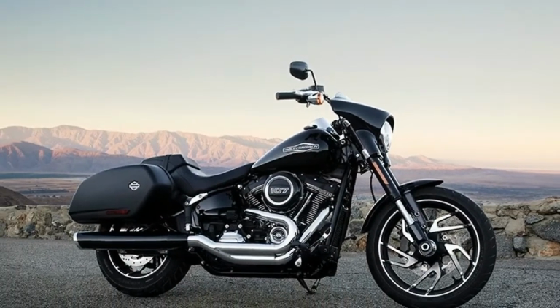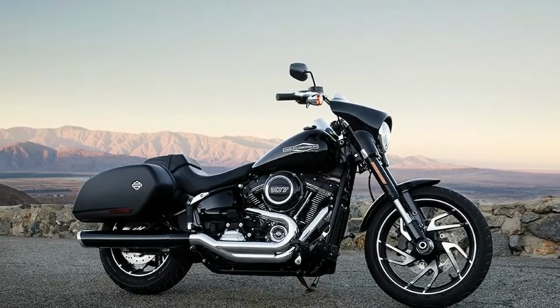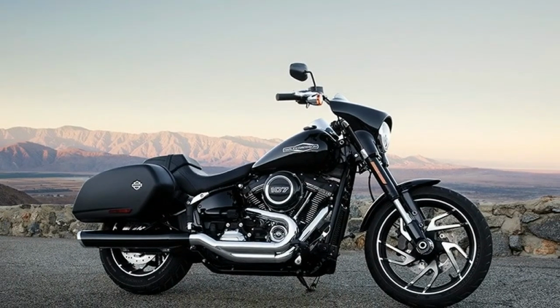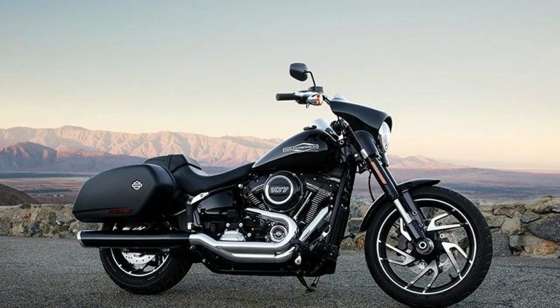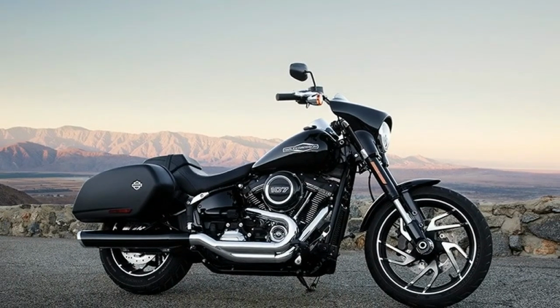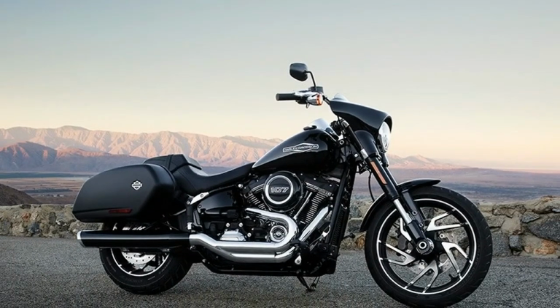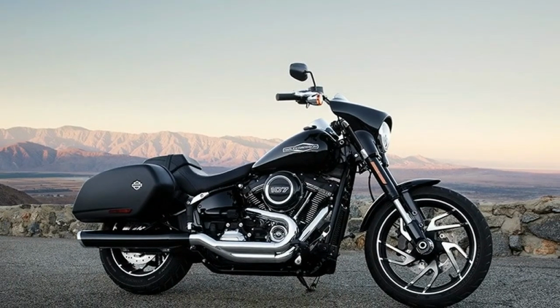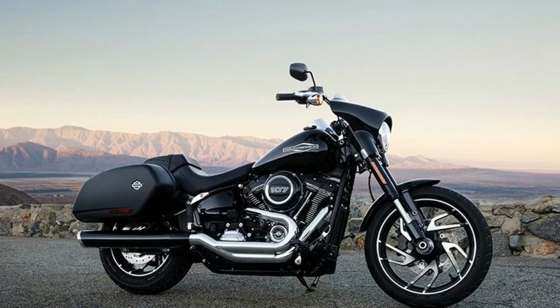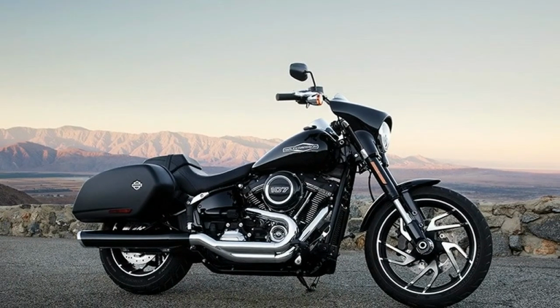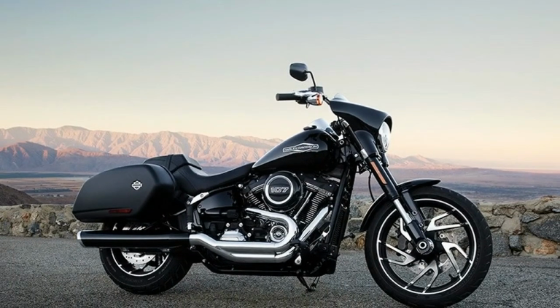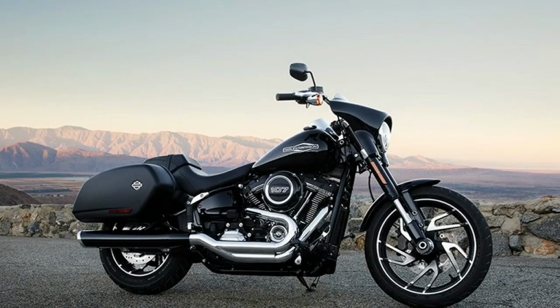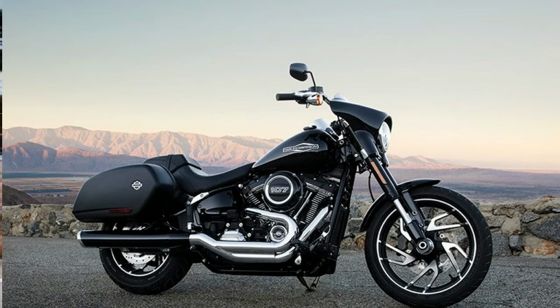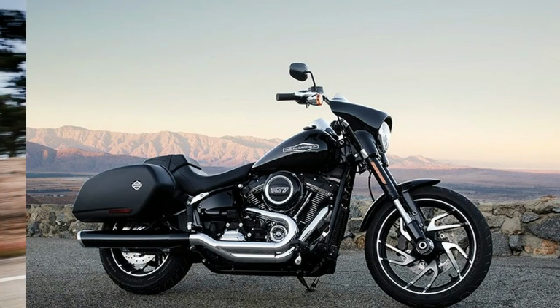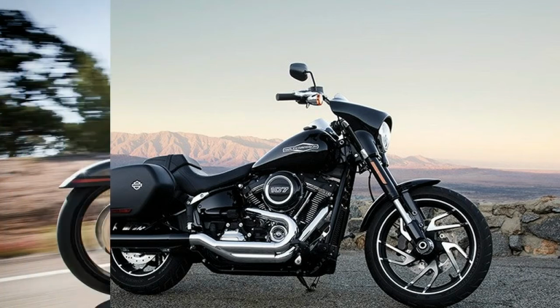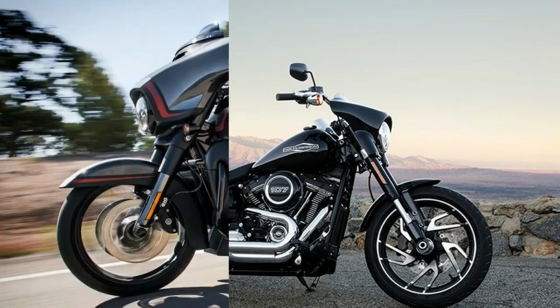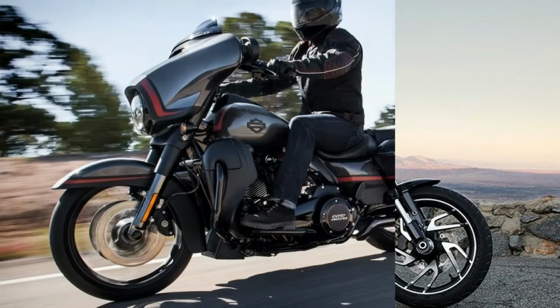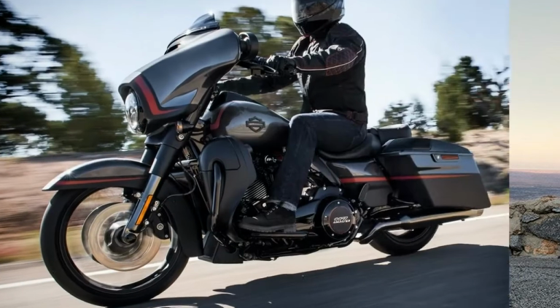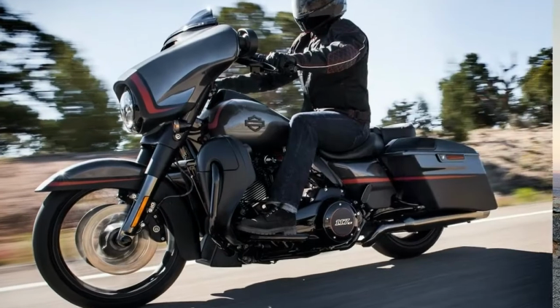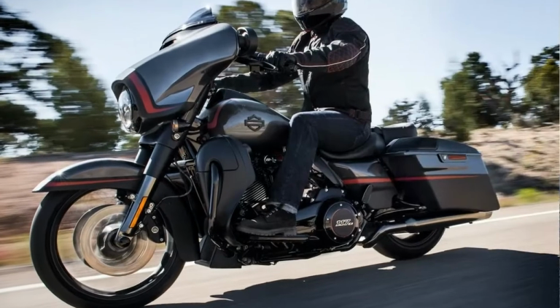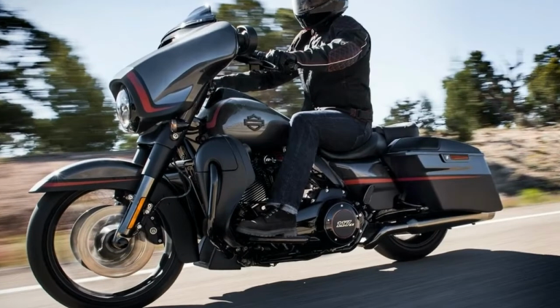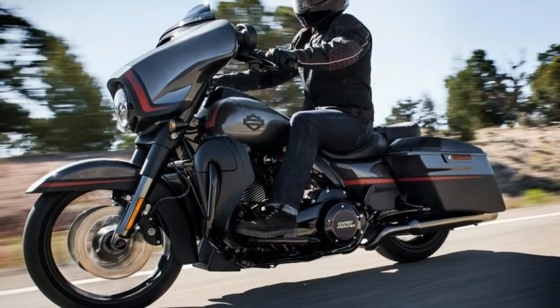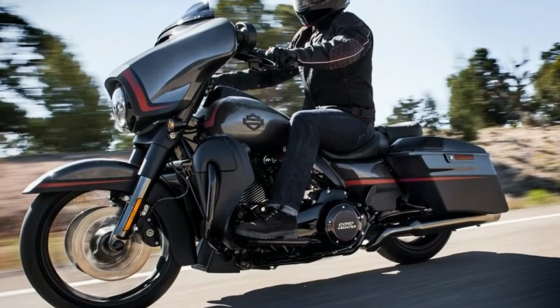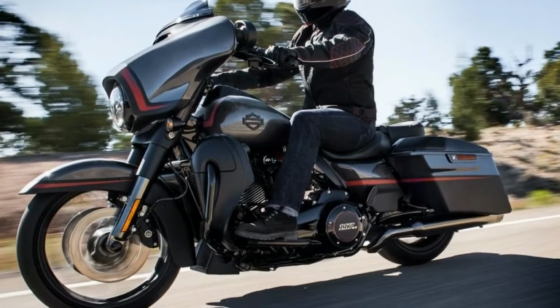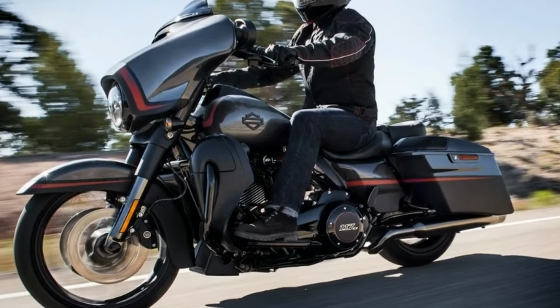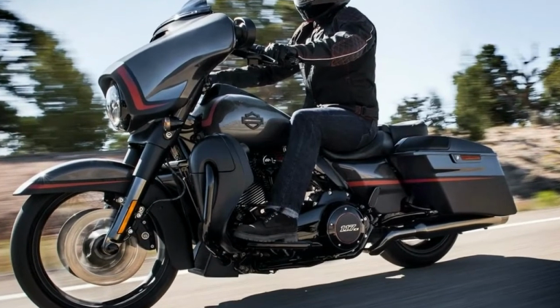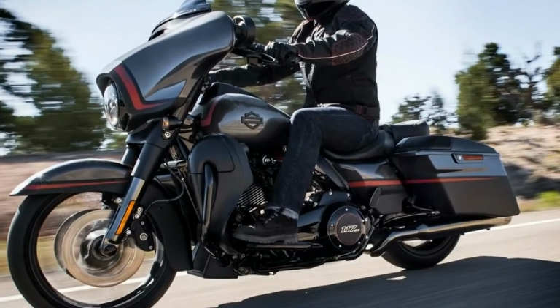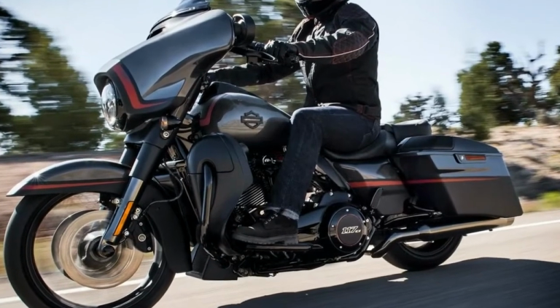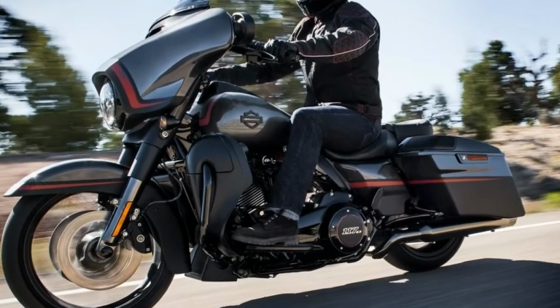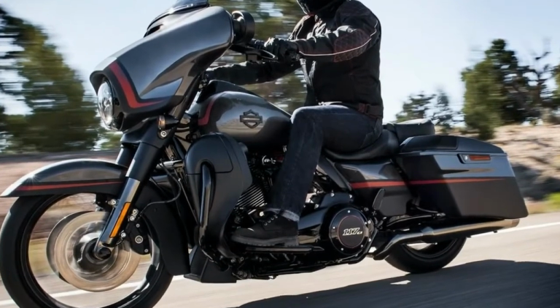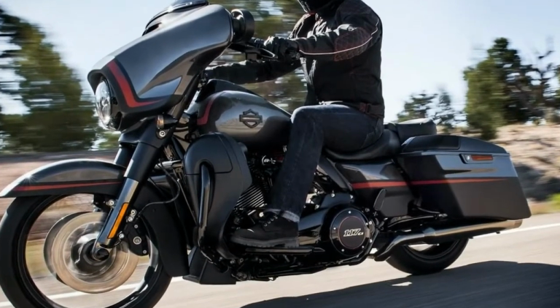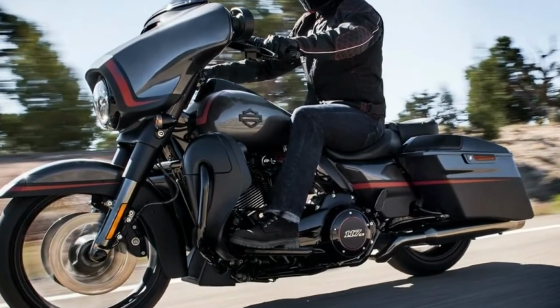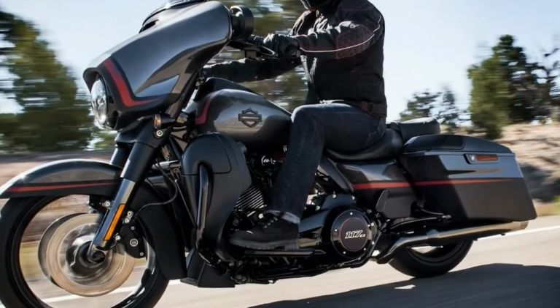Today's model follows in its footsteps, being powered by the 107-inch Milwaukee-Eight. There is no 114 option. It's the other light touring alternative to the Heritage, a perennial favorite that's always been rather traditional in appearance.